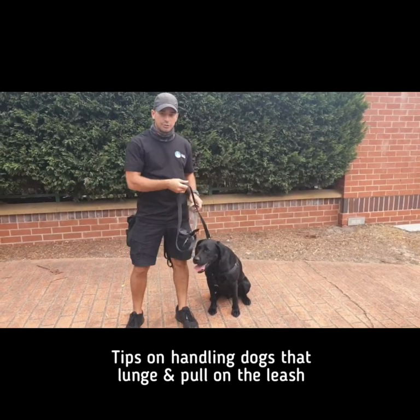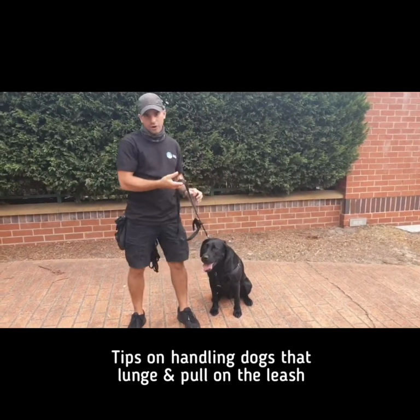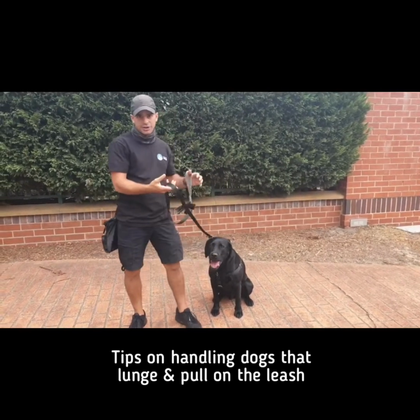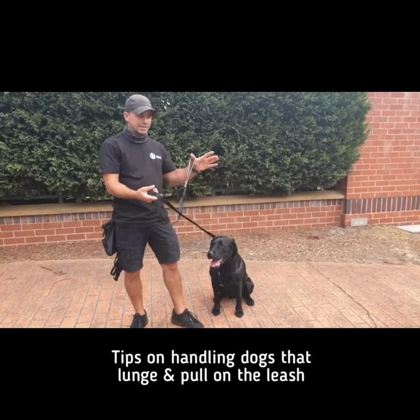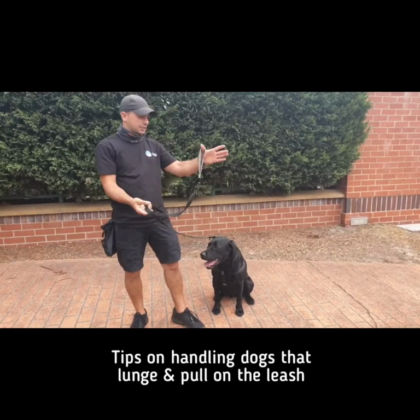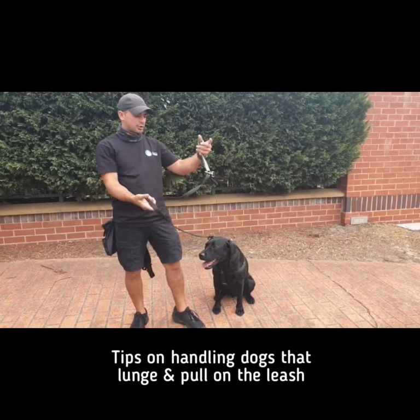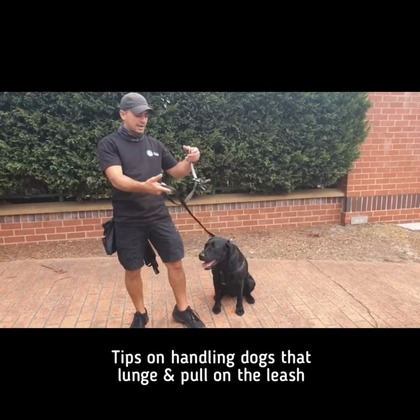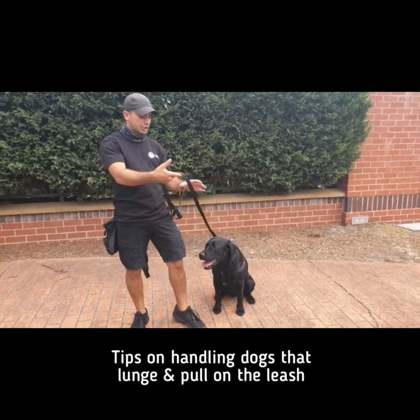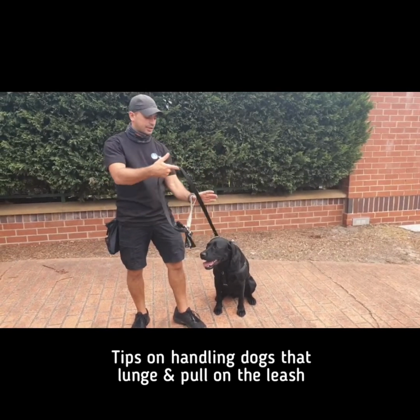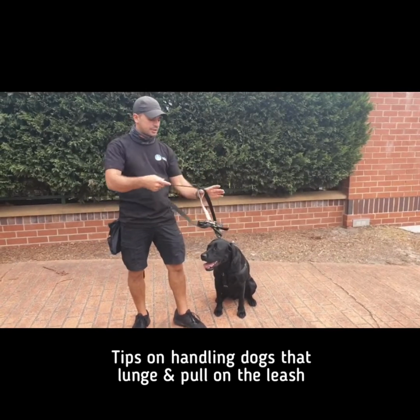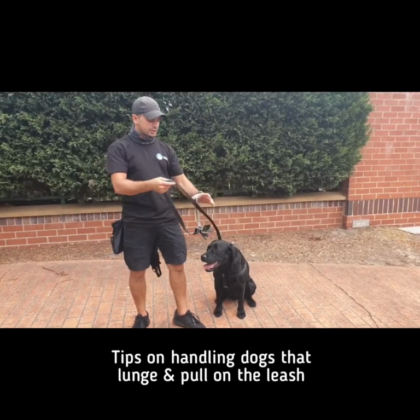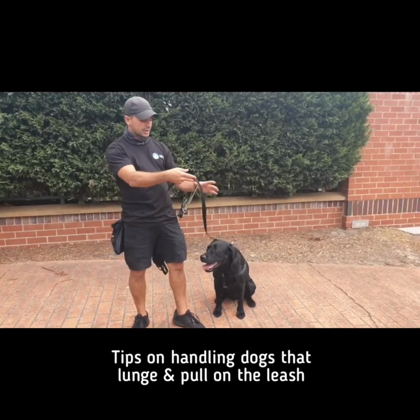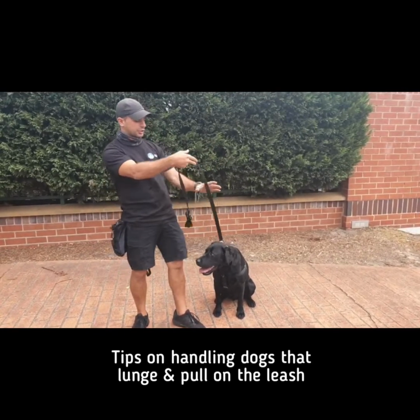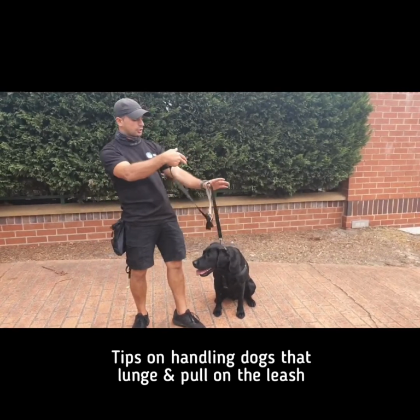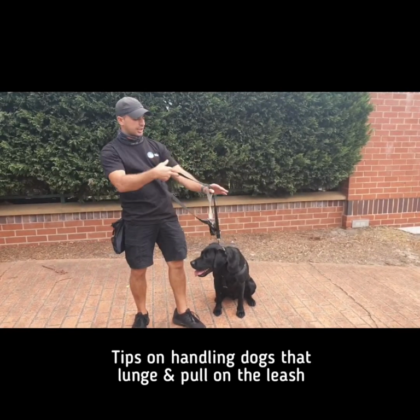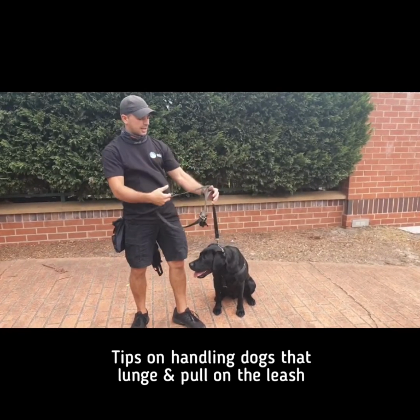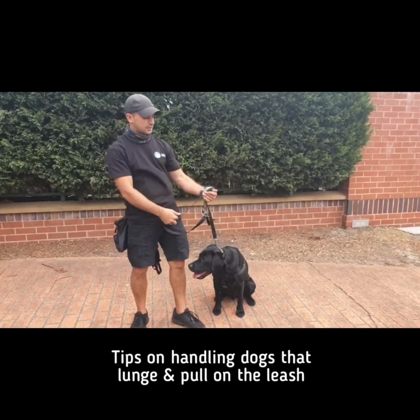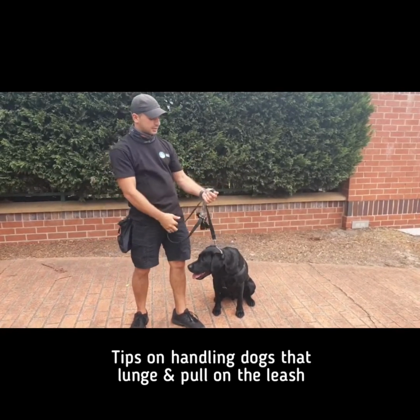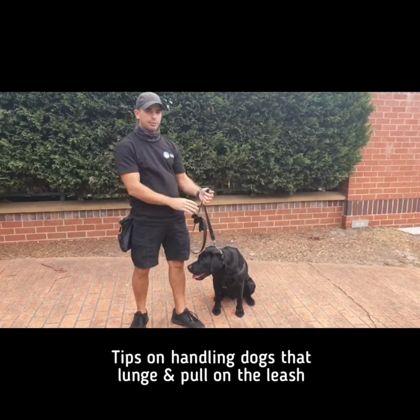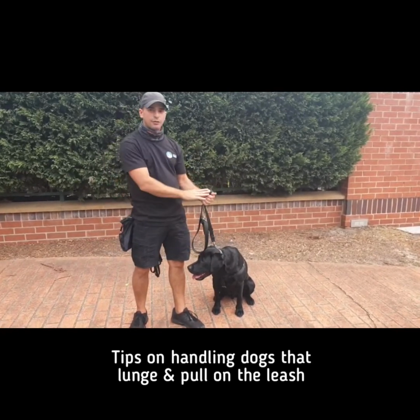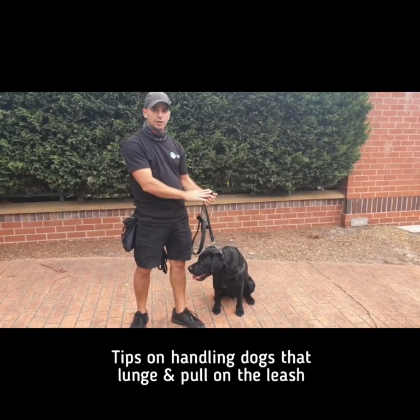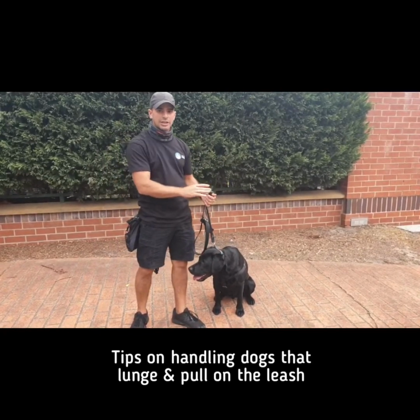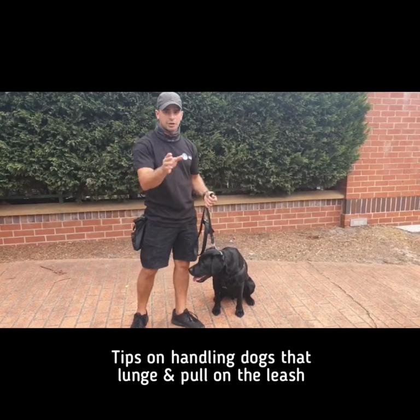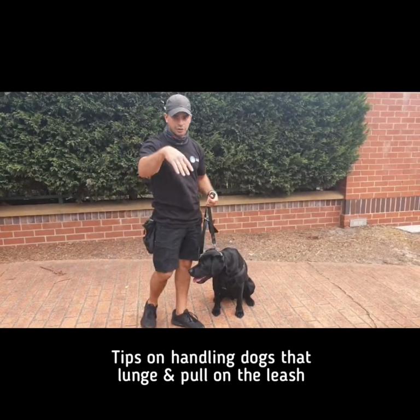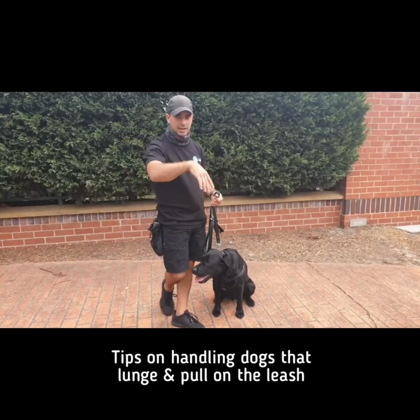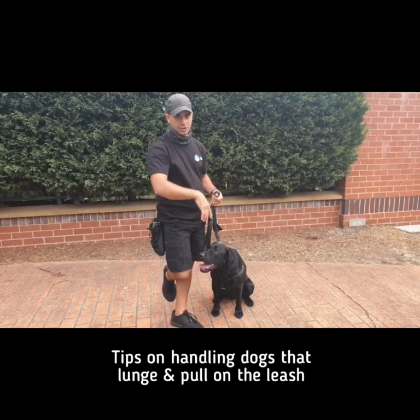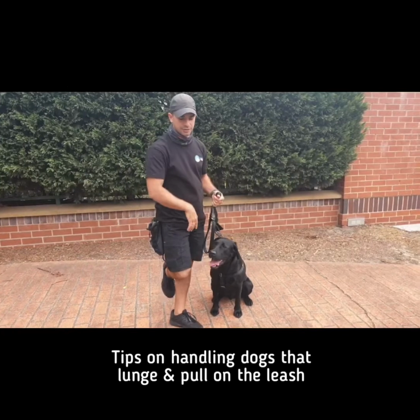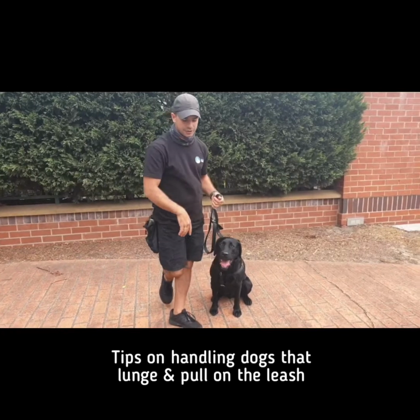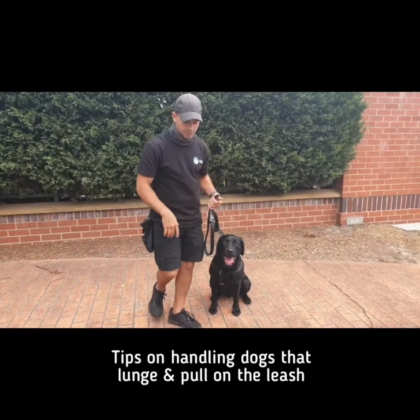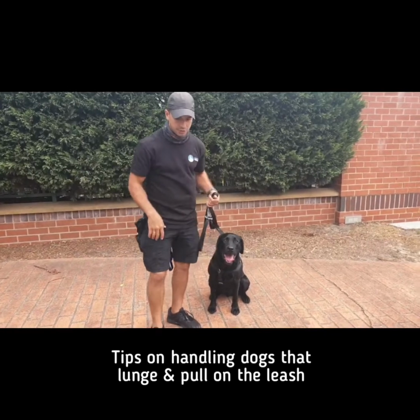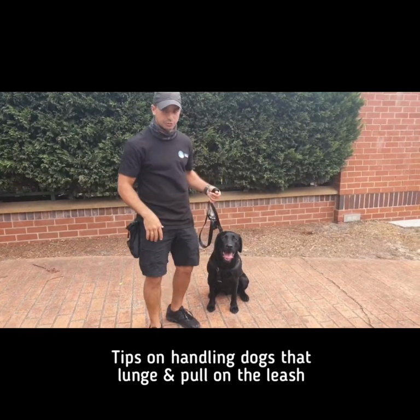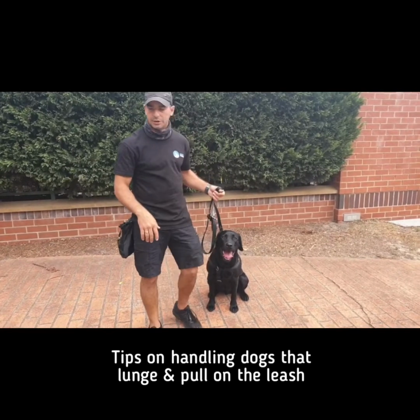We've got videos out there talking about leash locking. The leash lock looks like that. To get more info on the leash lock, go check out the leash locking video on the YouTube channel.